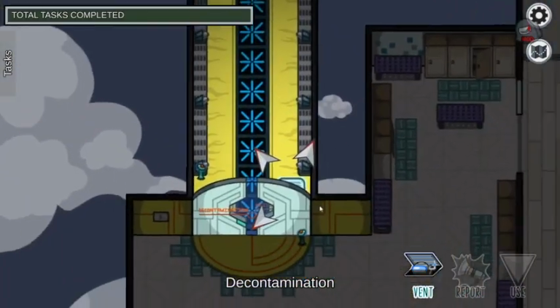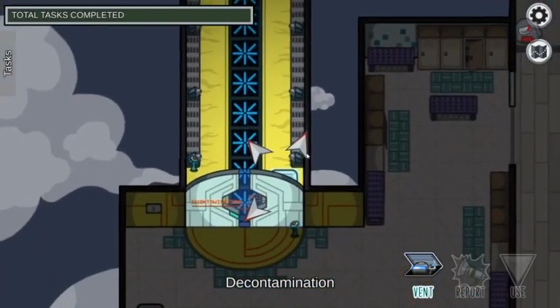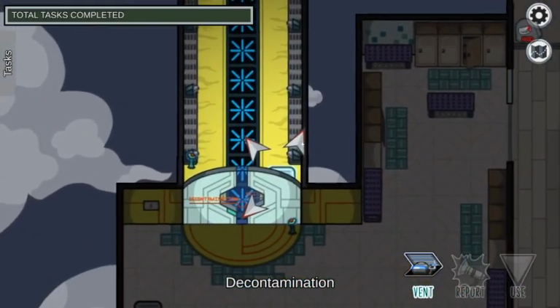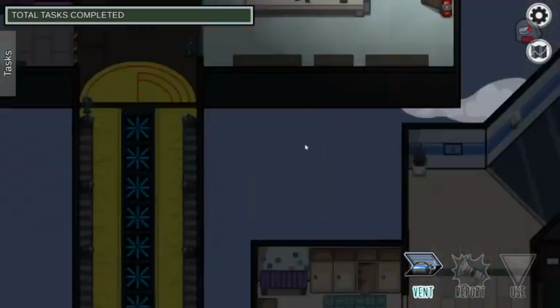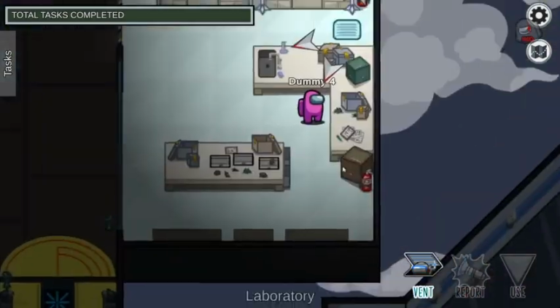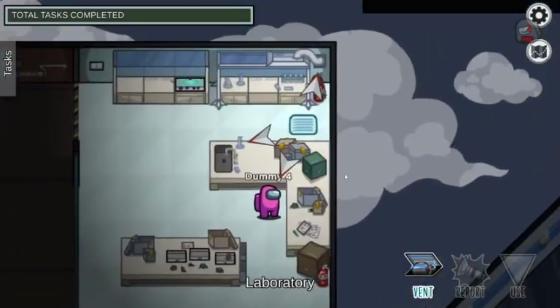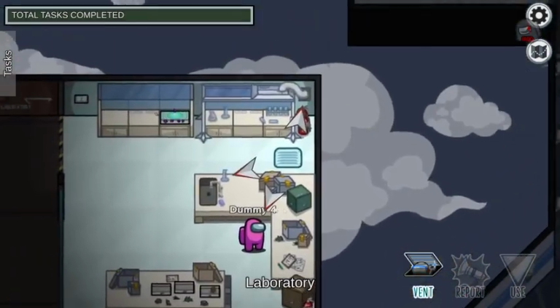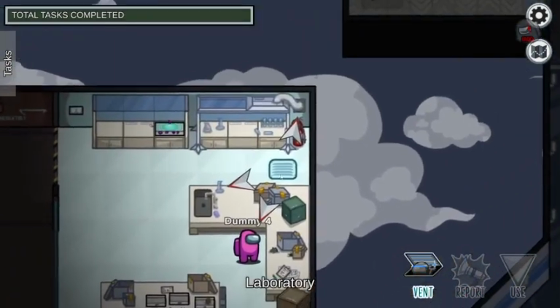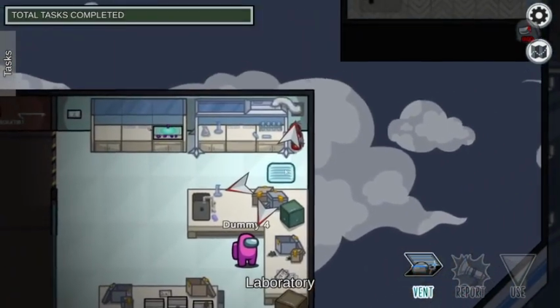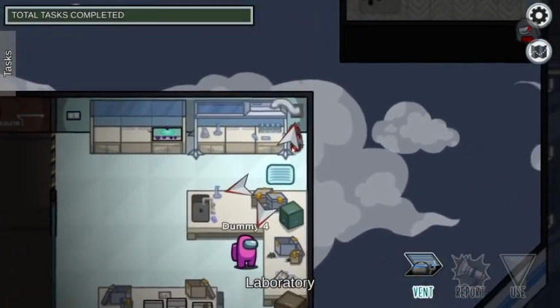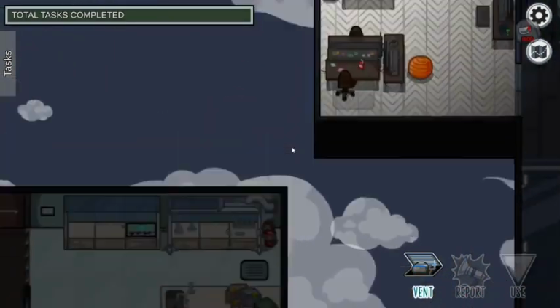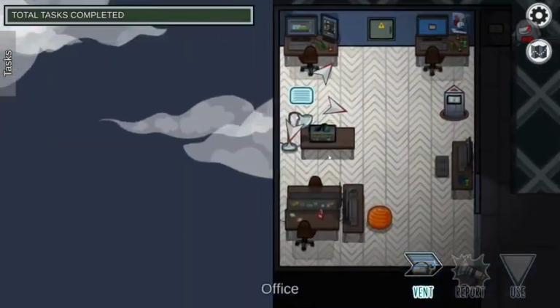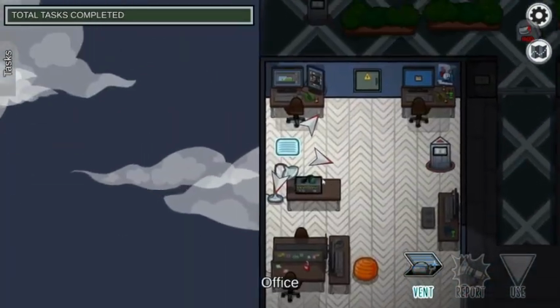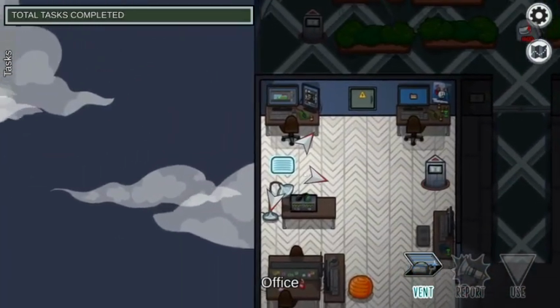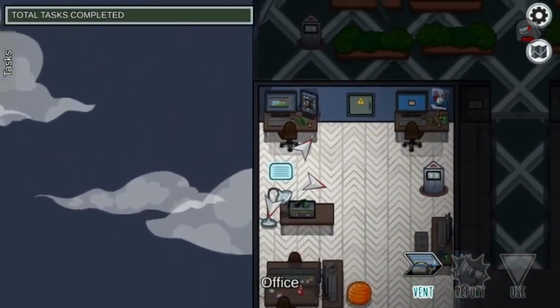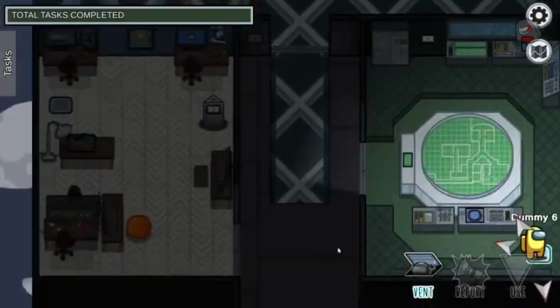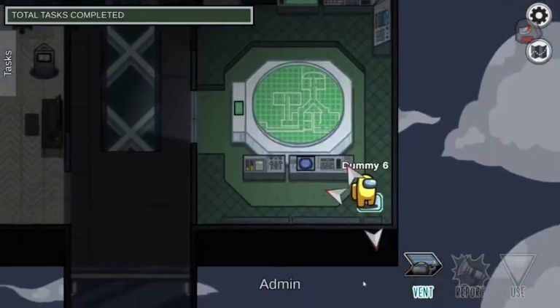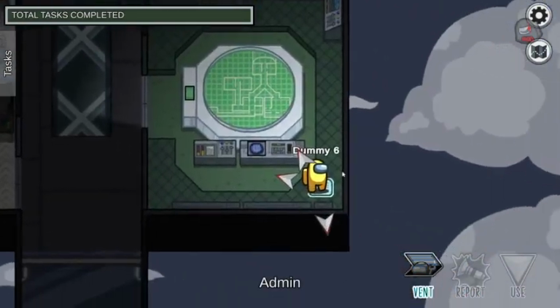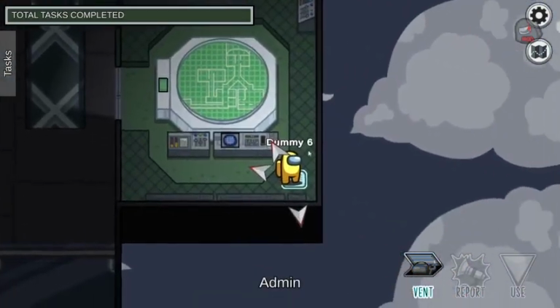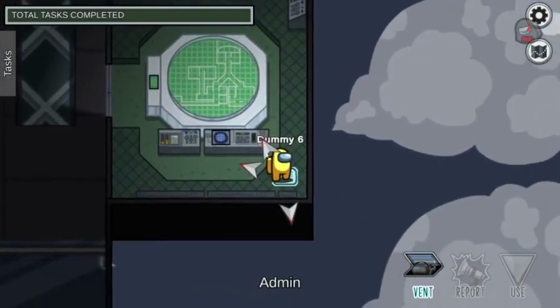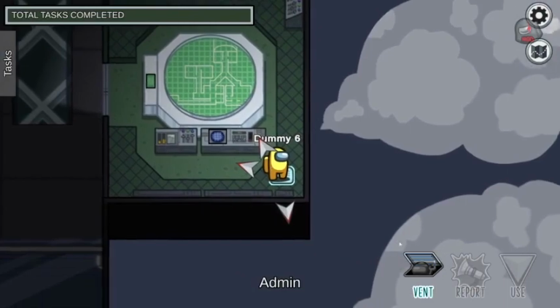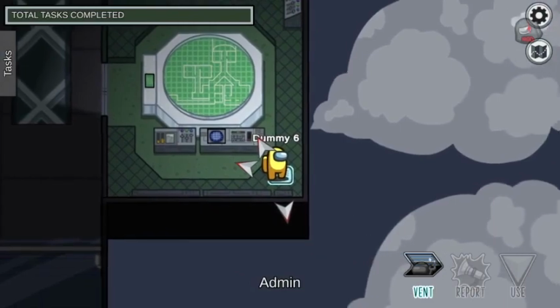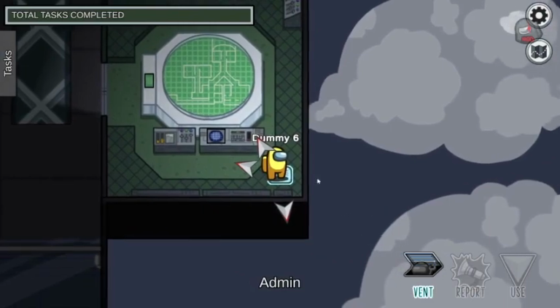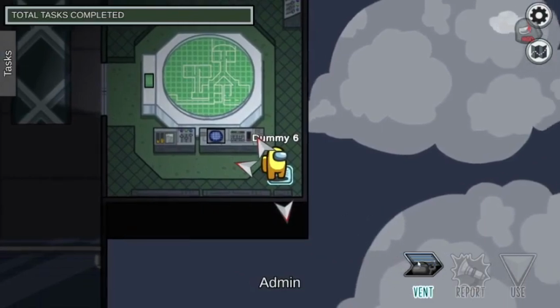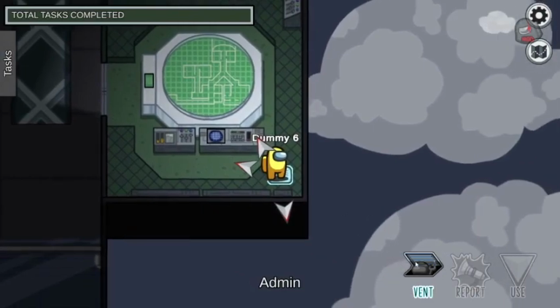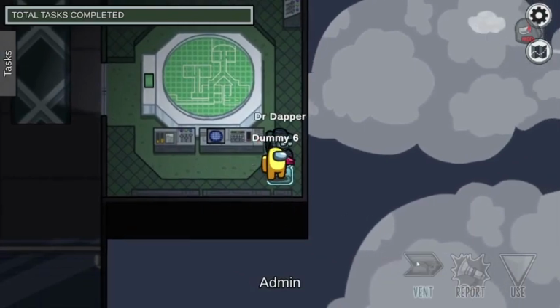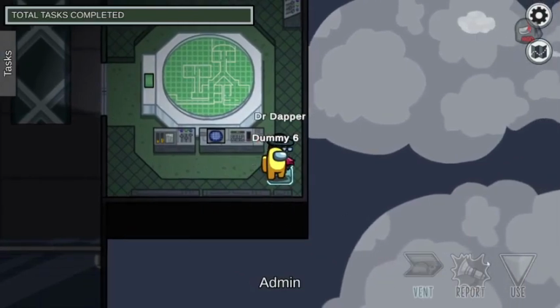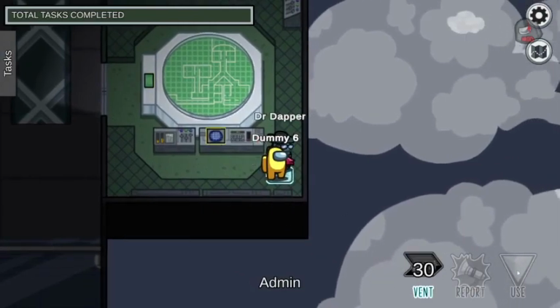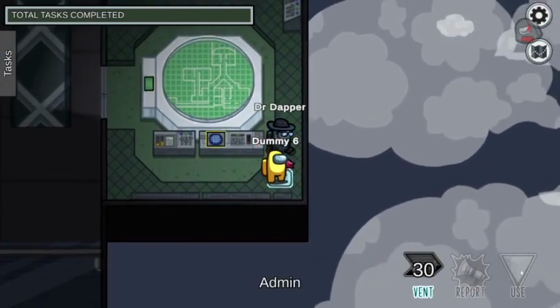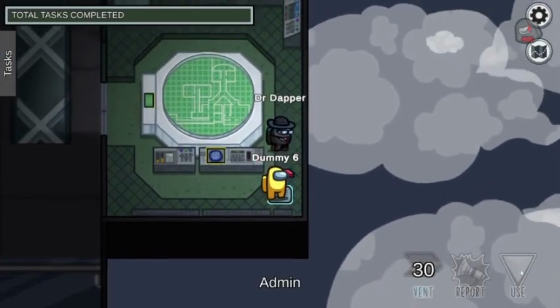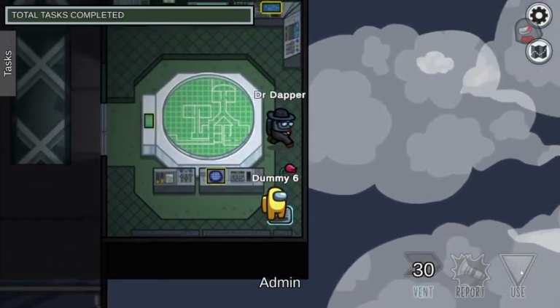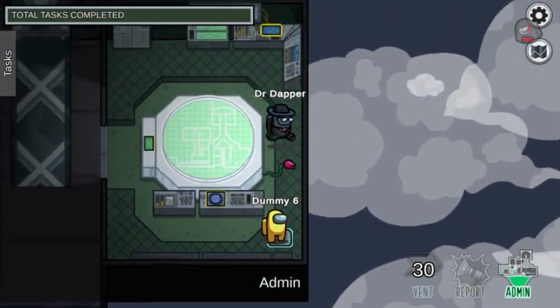So that is every task in Mira HQ and how to do it. I hope you enjoyed, and stick around for the Polus one coming soon.